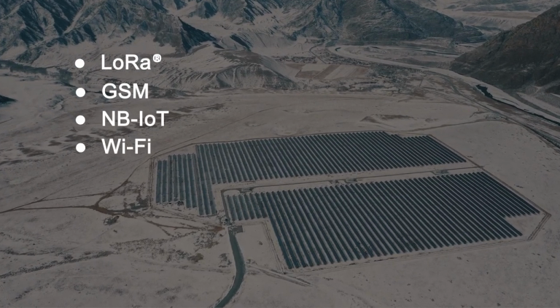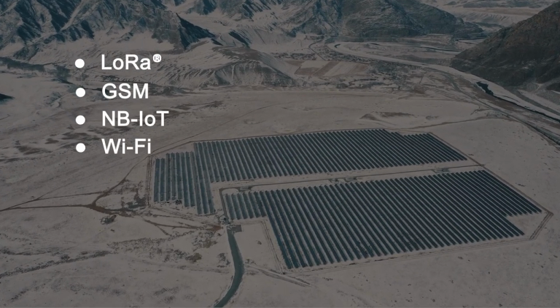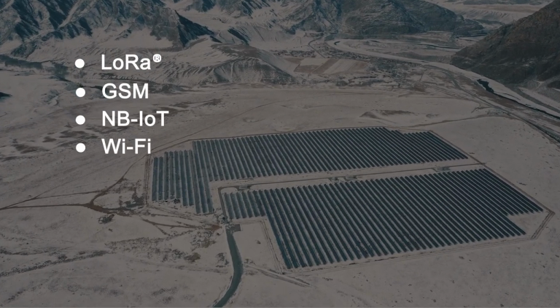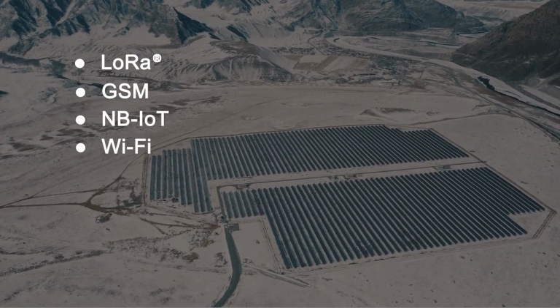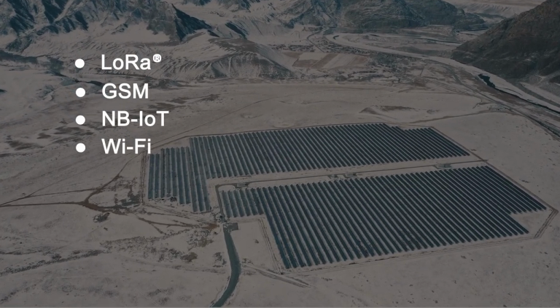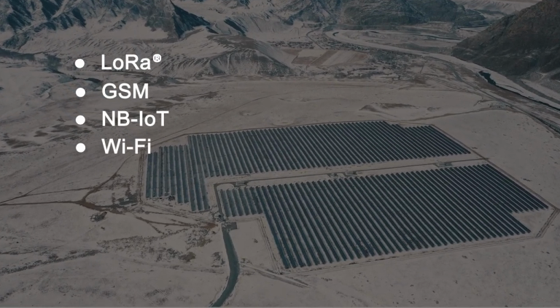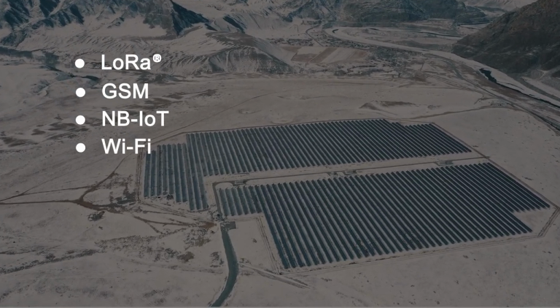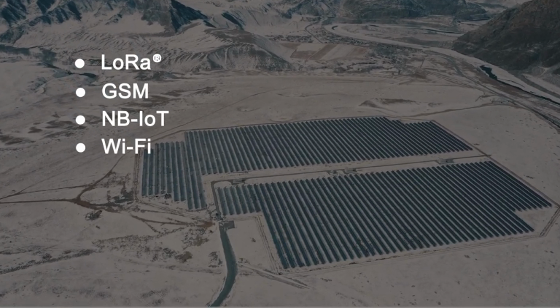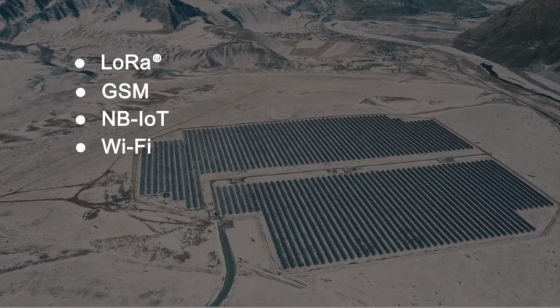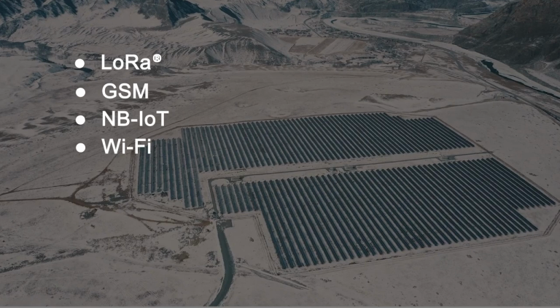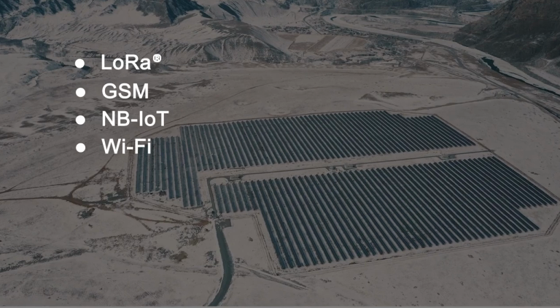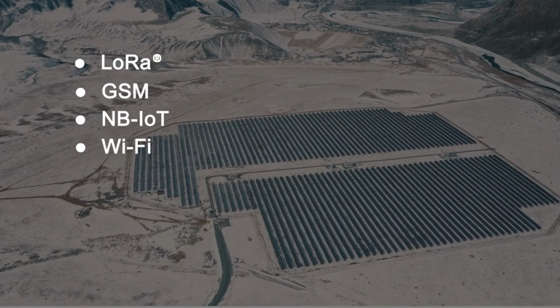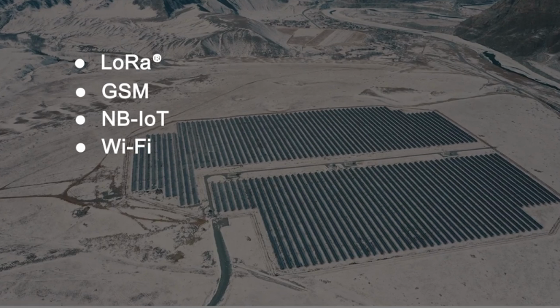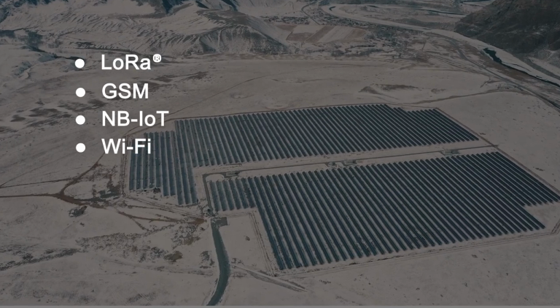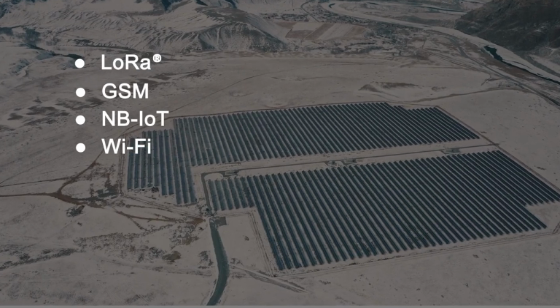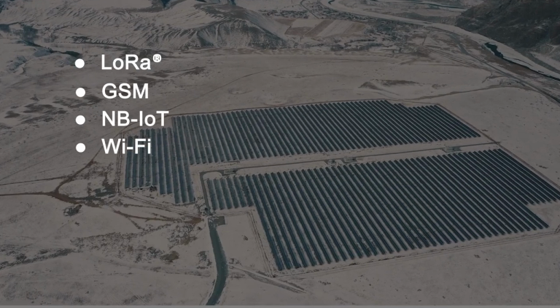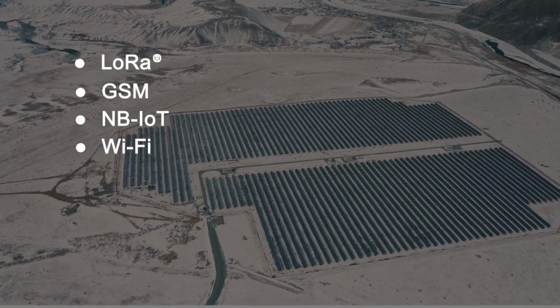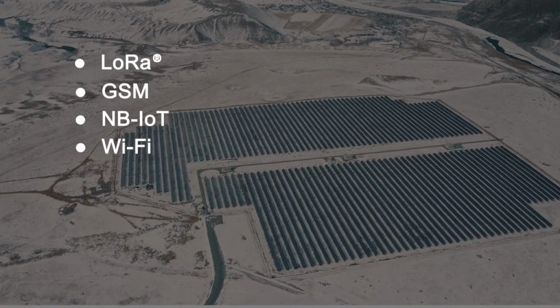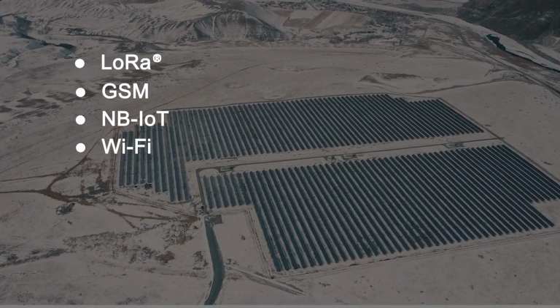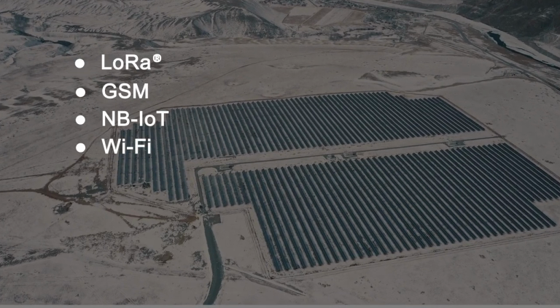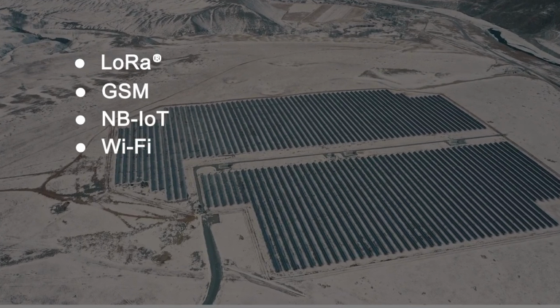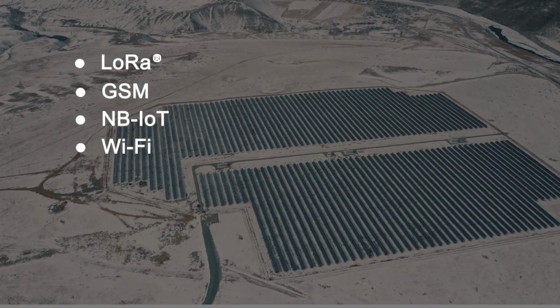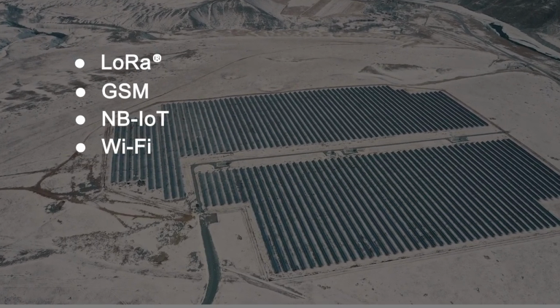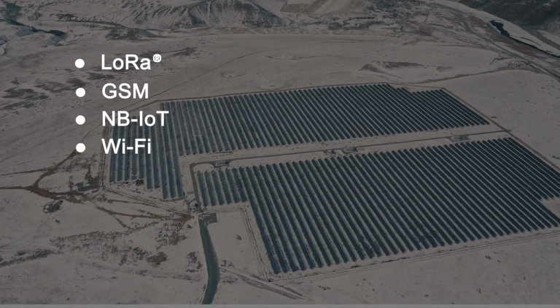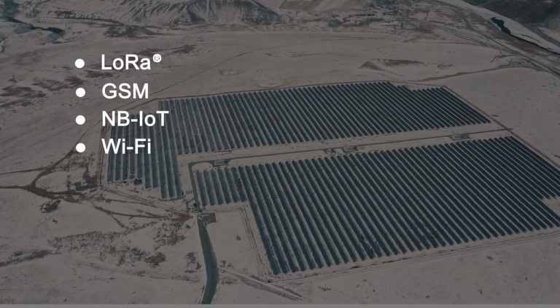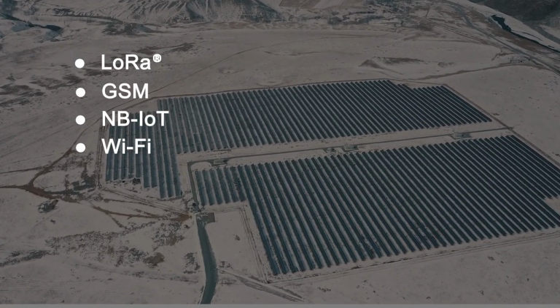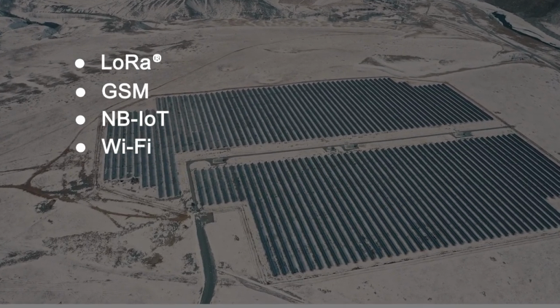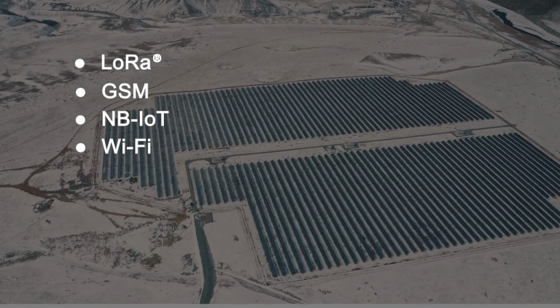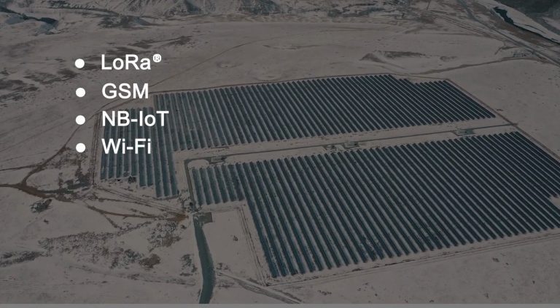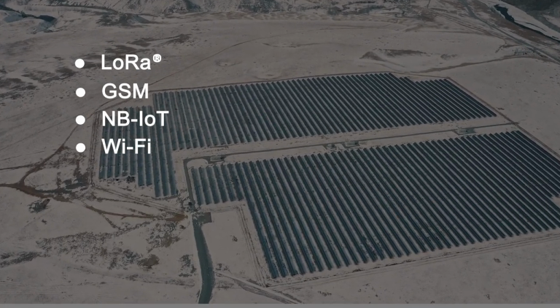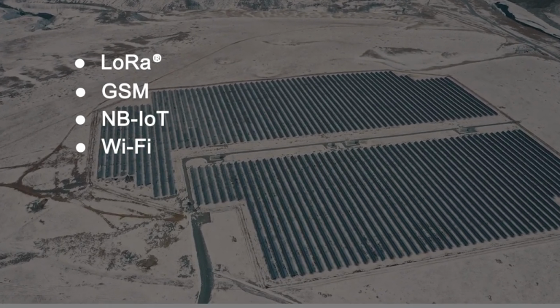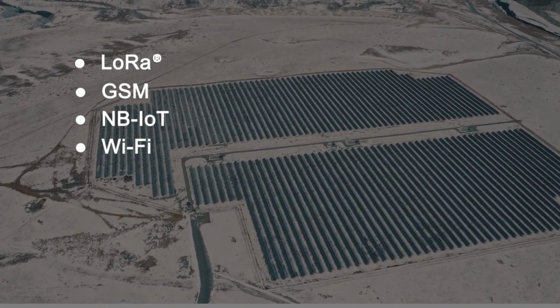The range of connectivity options offered means that the Edge Control can be deployed in the most remote locations and monitored wirelessly.